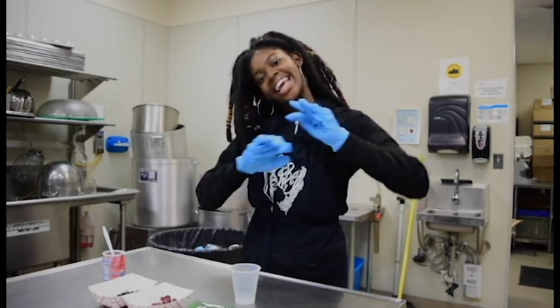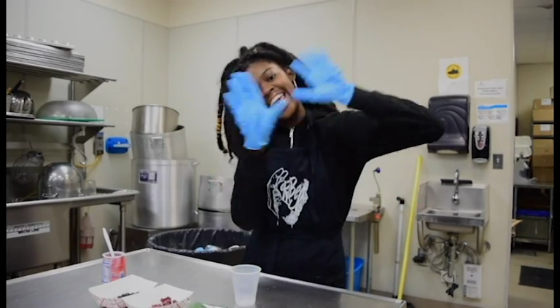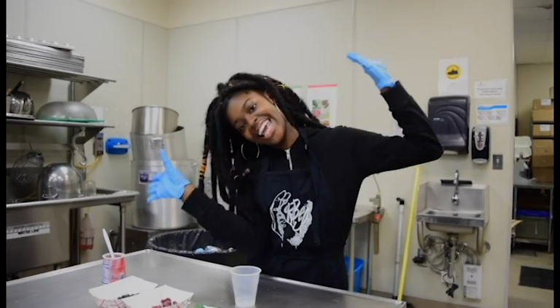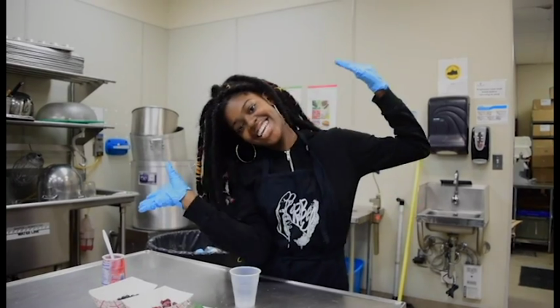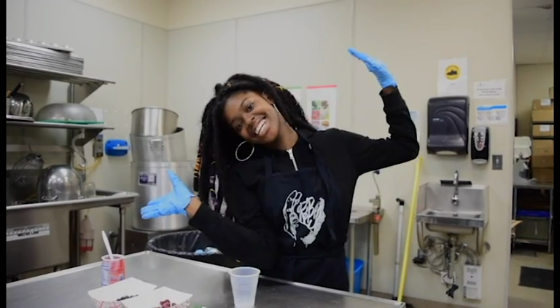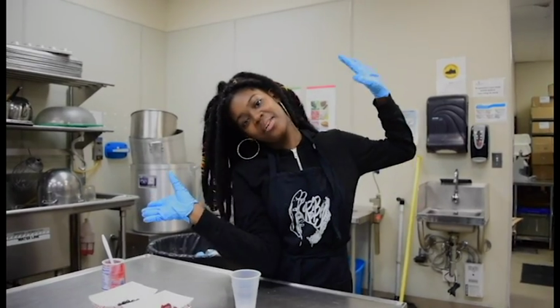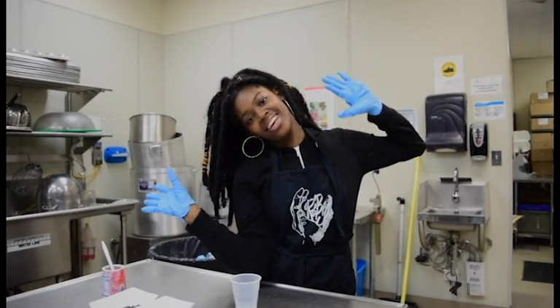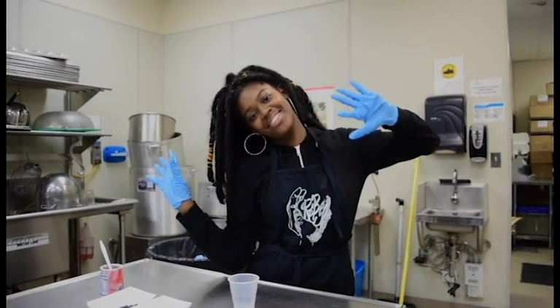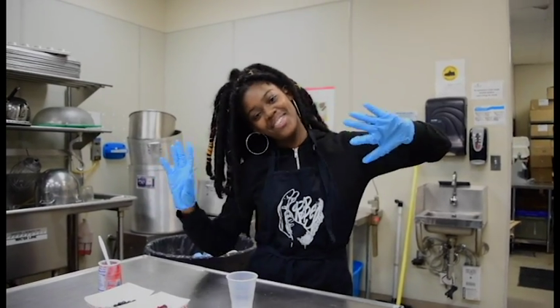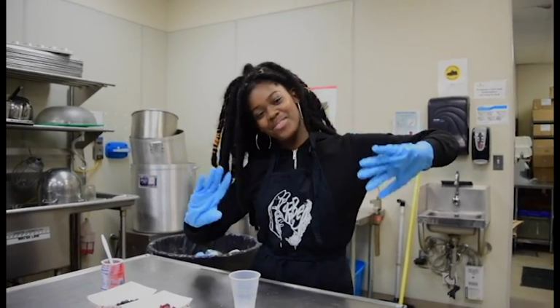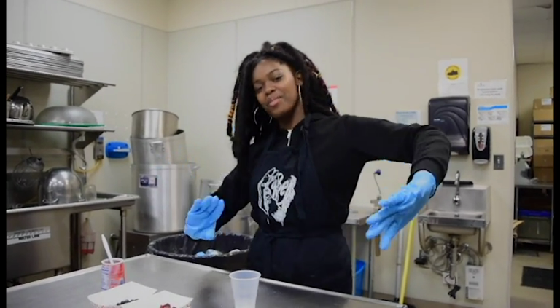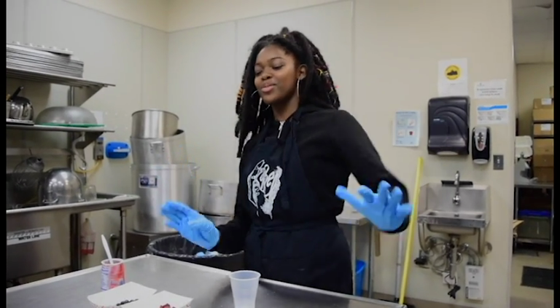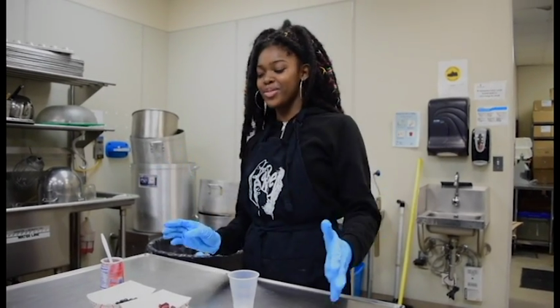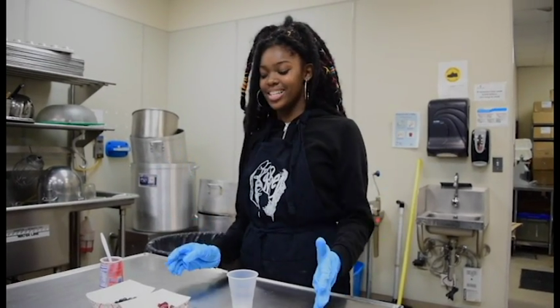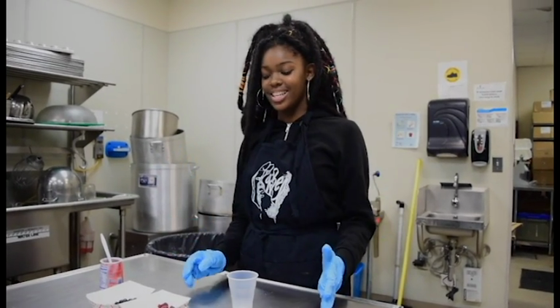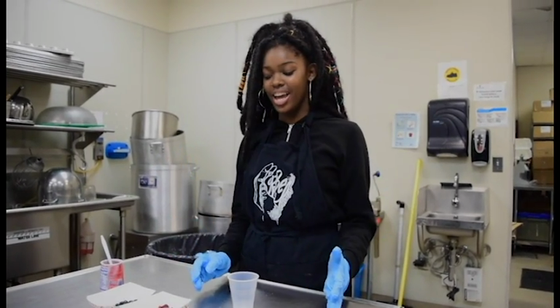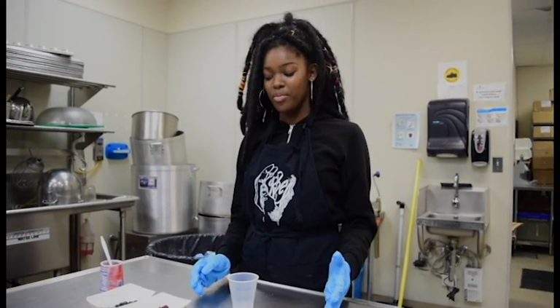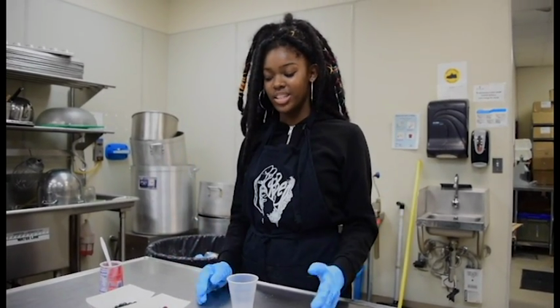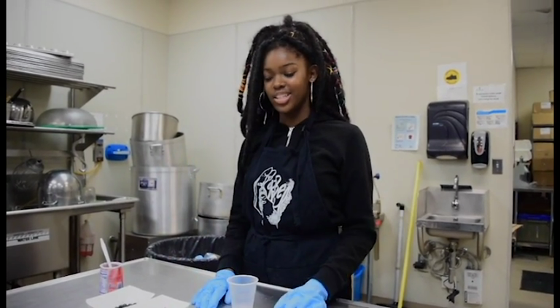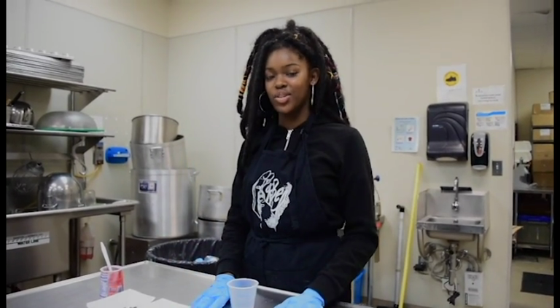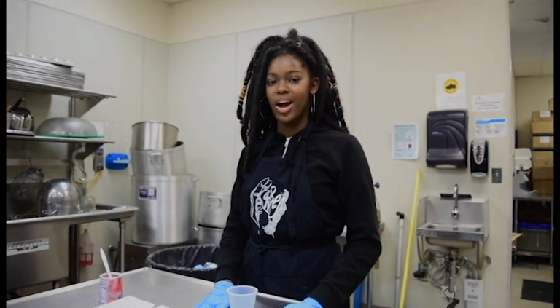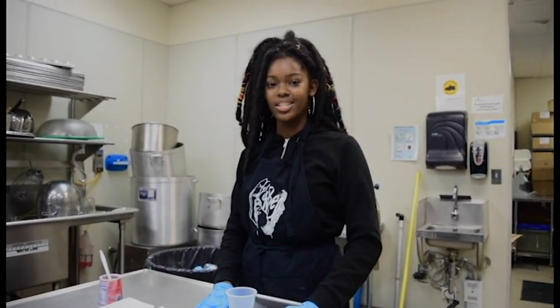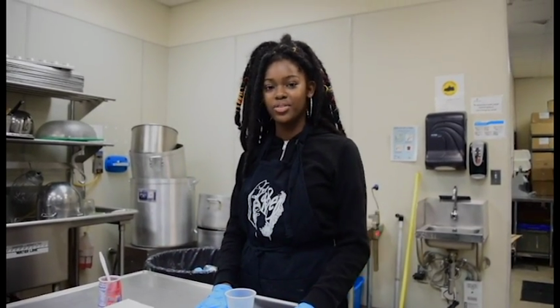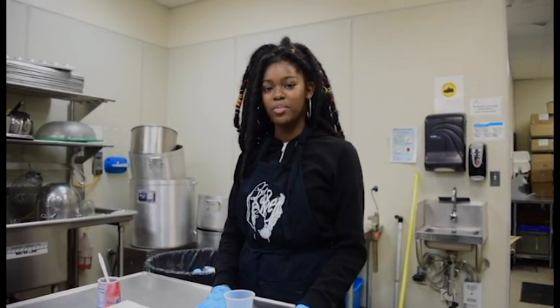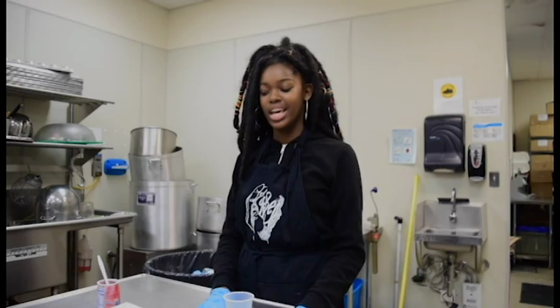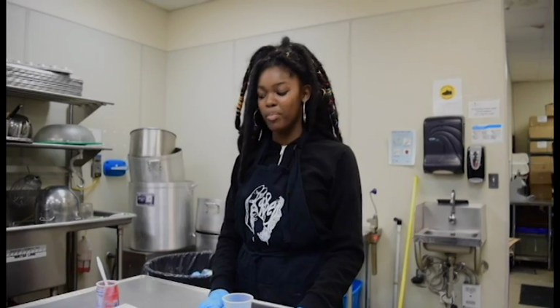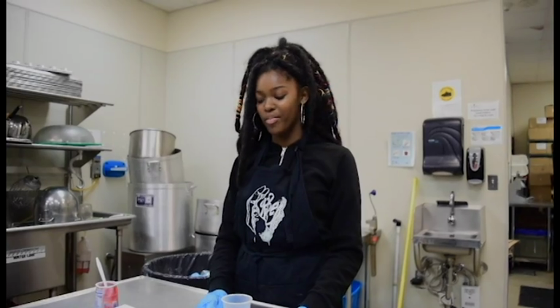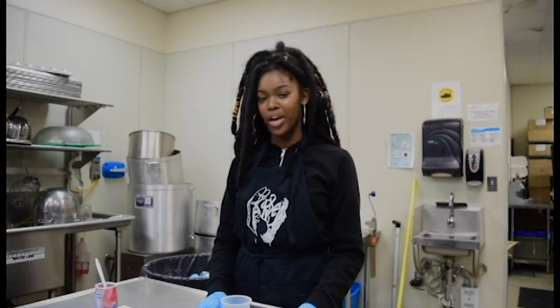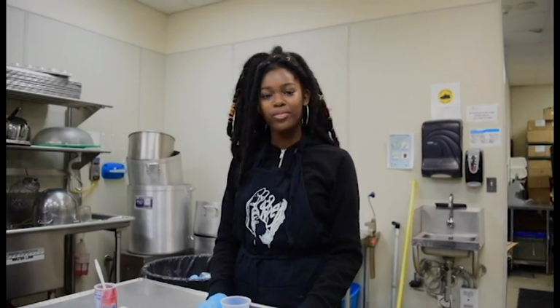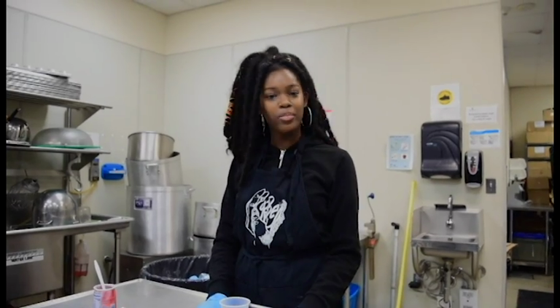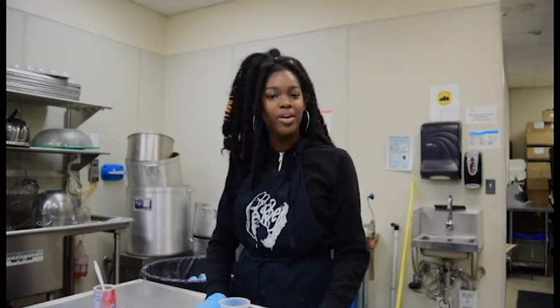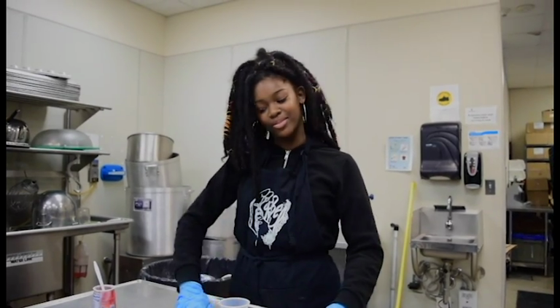Hey, I'm Dayla from the Rubble Crew and today I will be teaching you guys how to make a parfait with Rubble Crumbles.